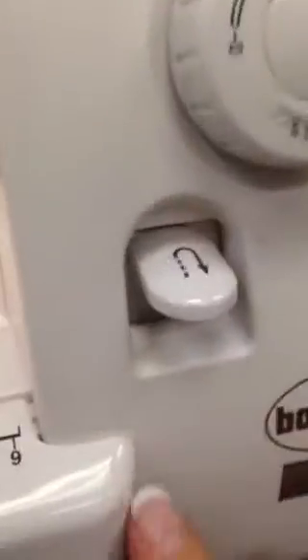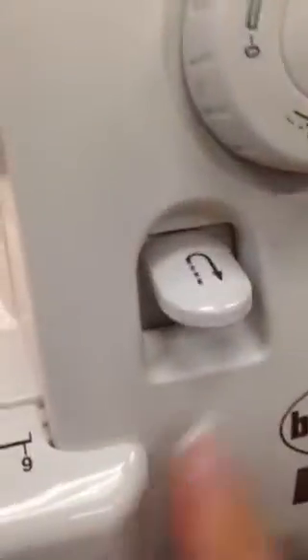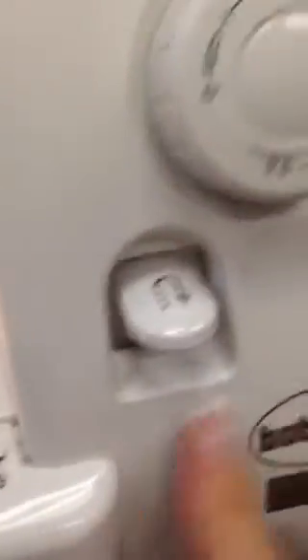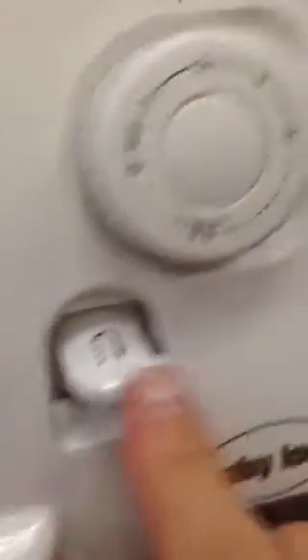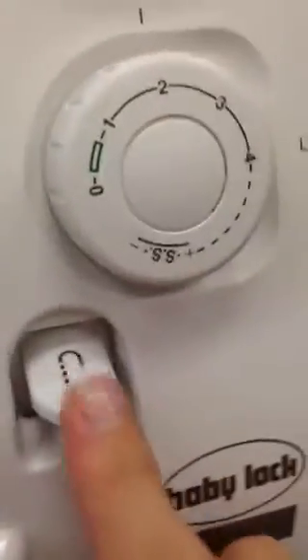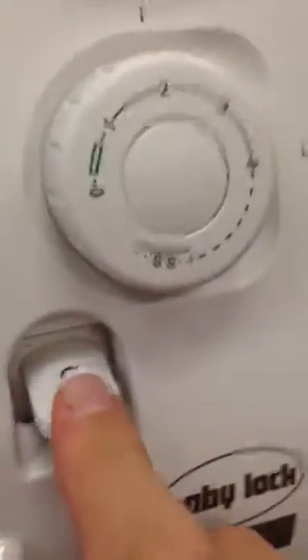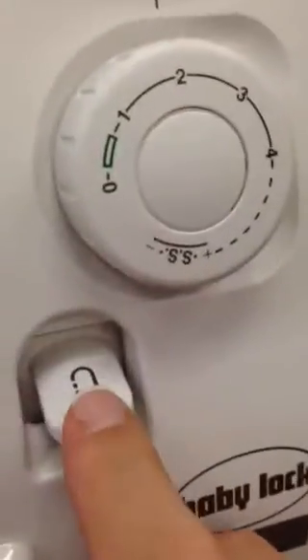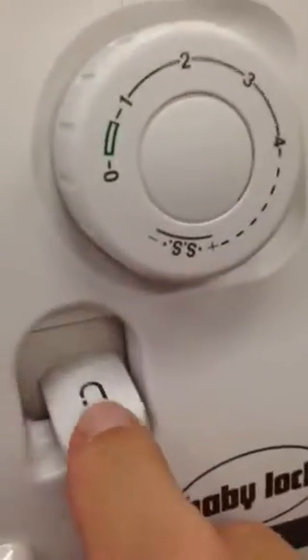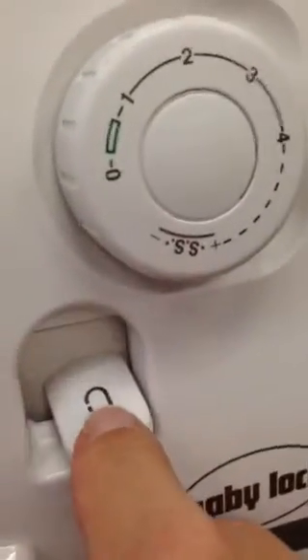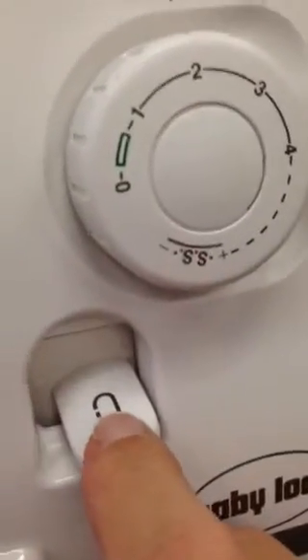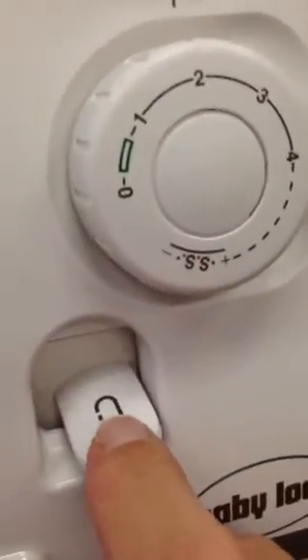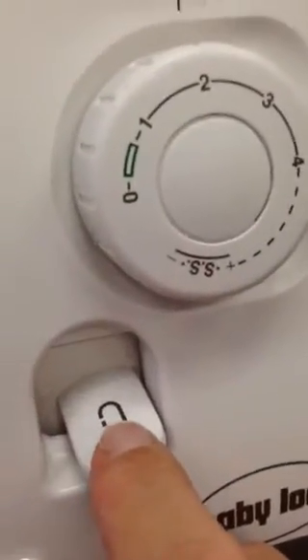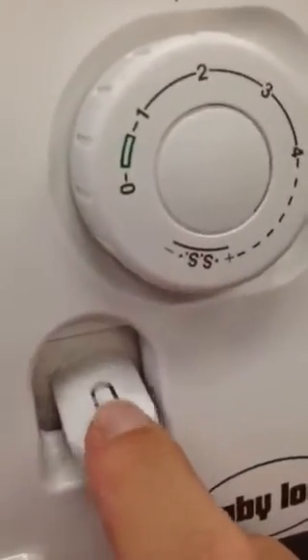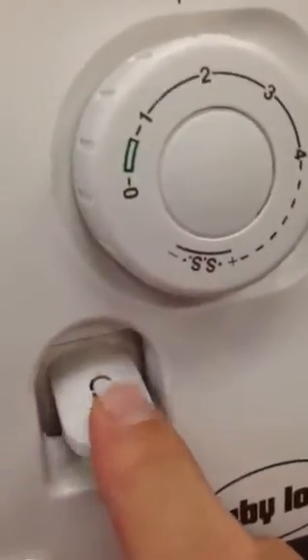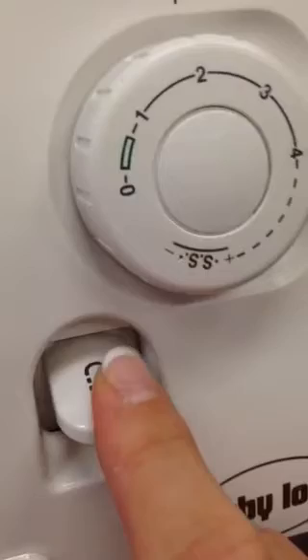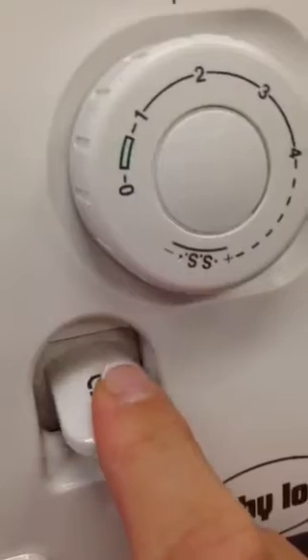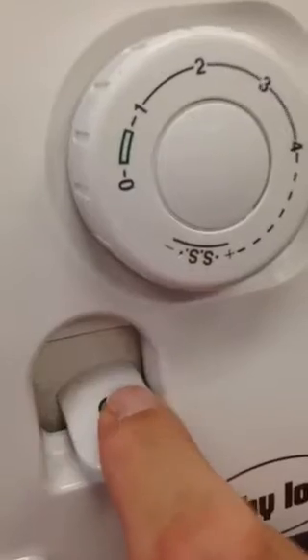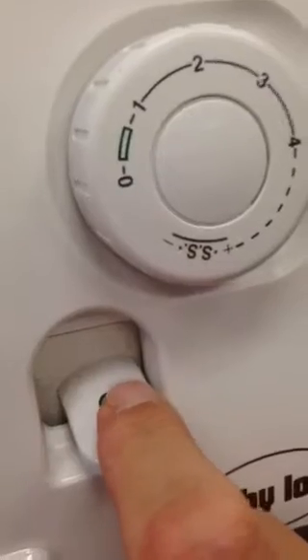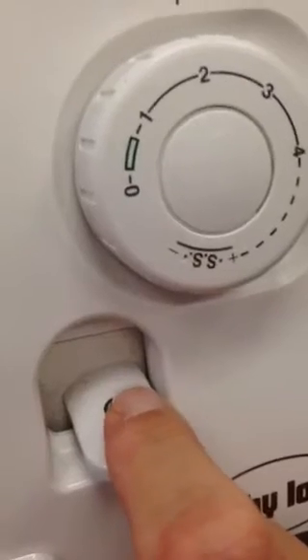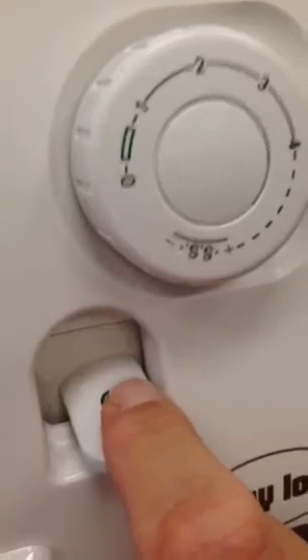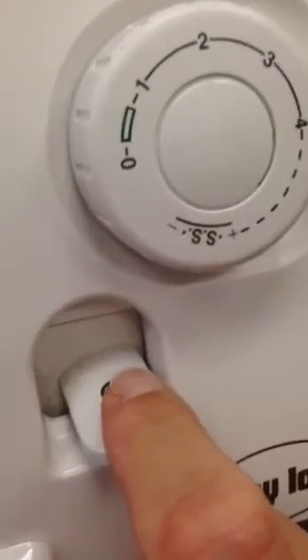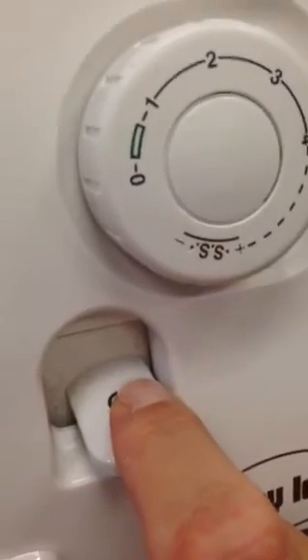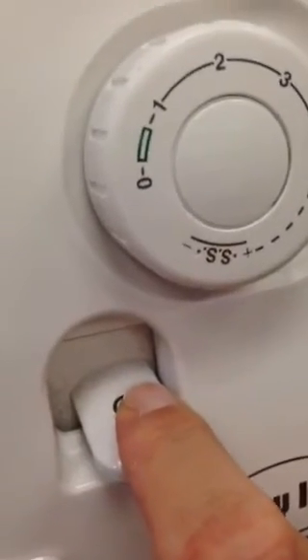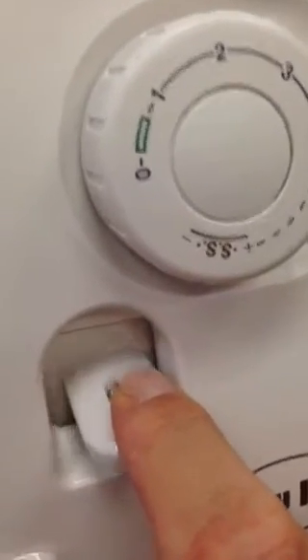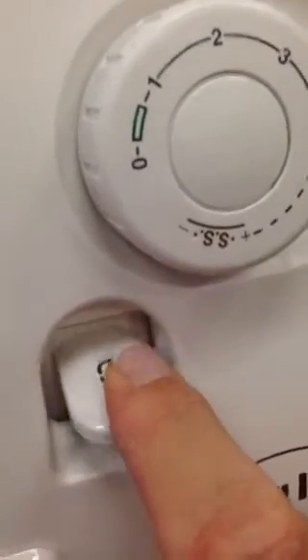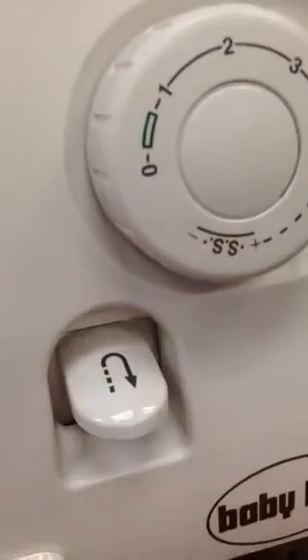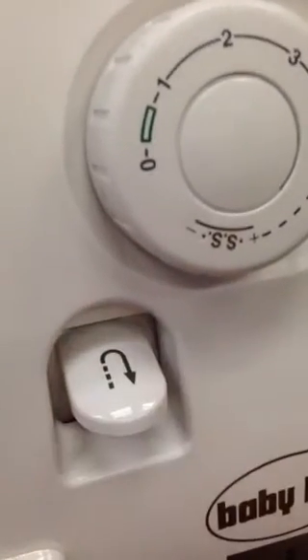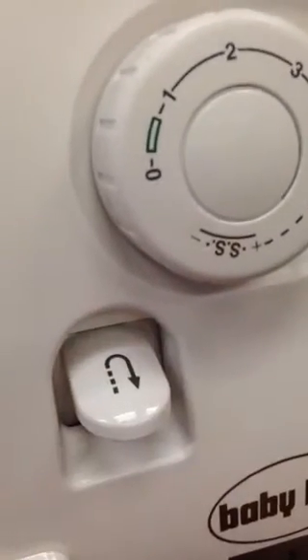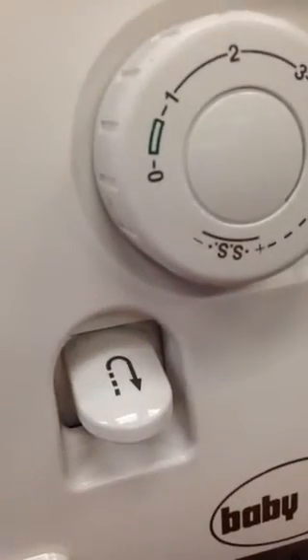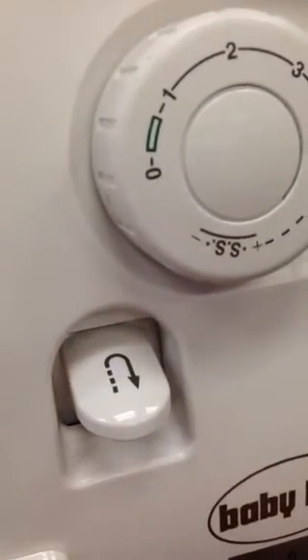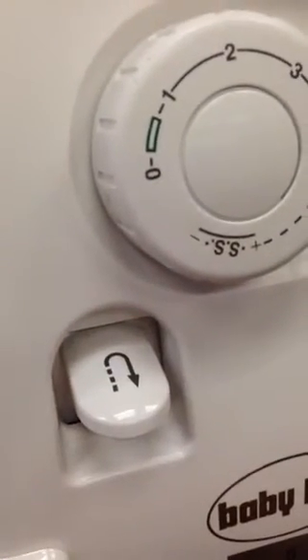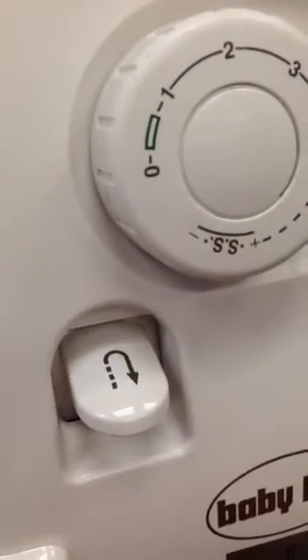This is our back stitch control. This is what makes us go backwards at the beginning and end of every seam.